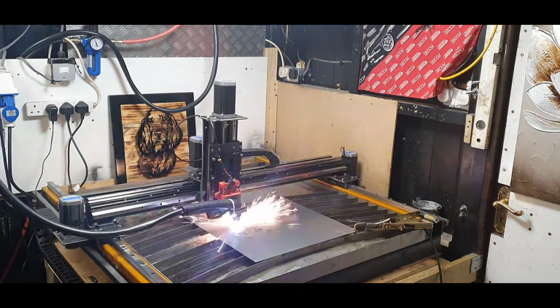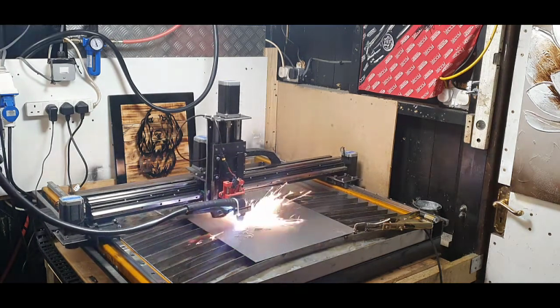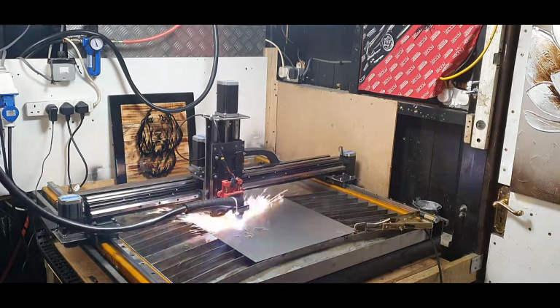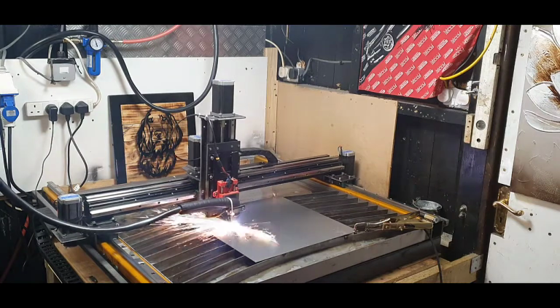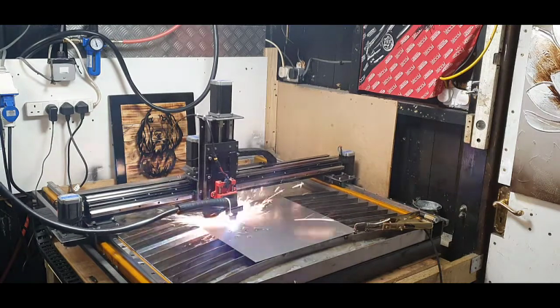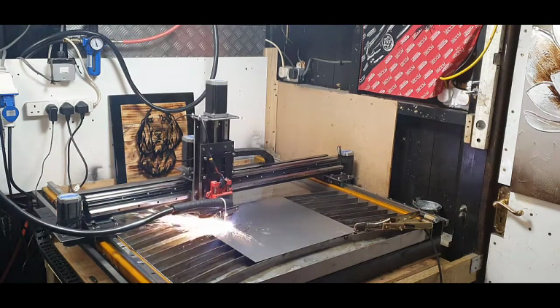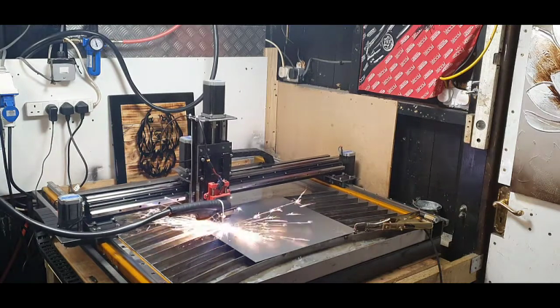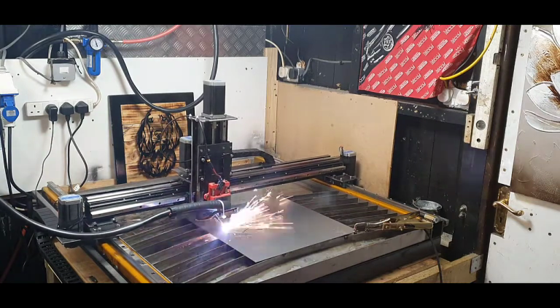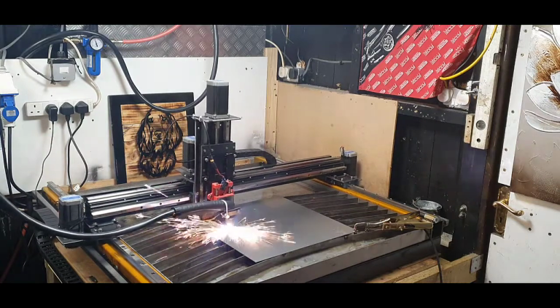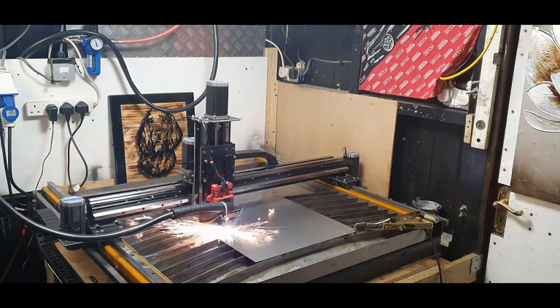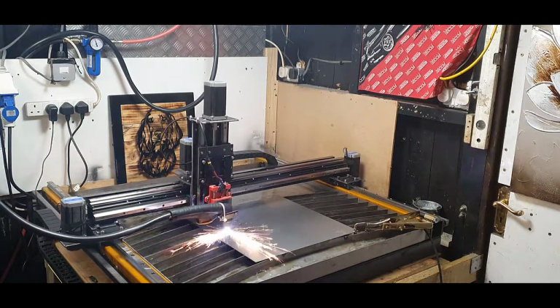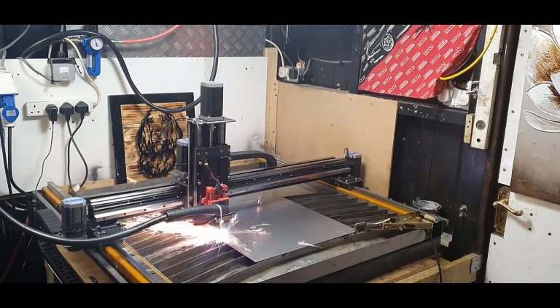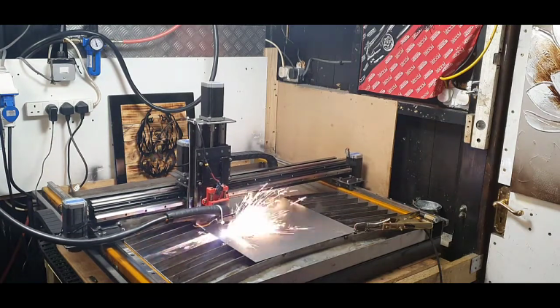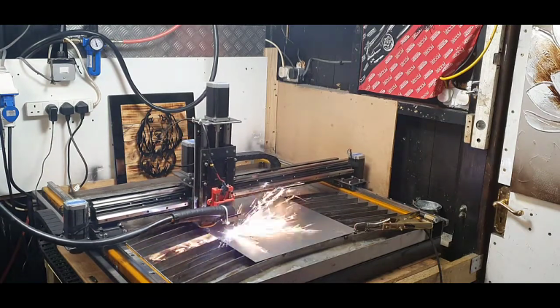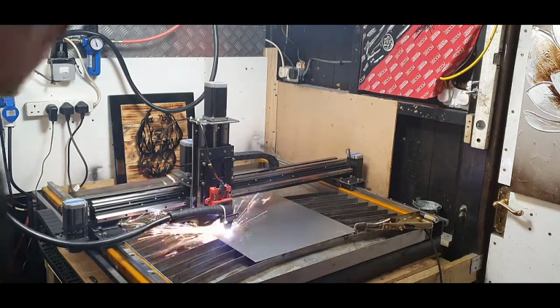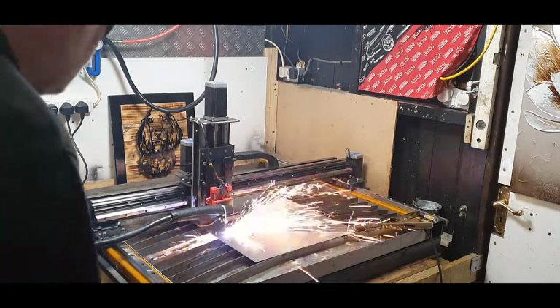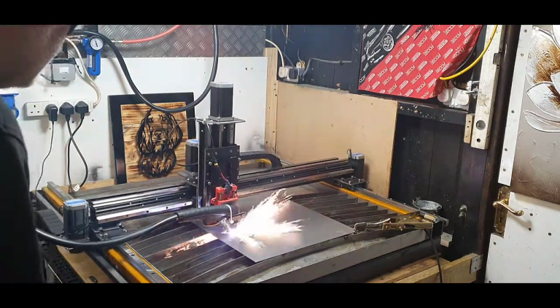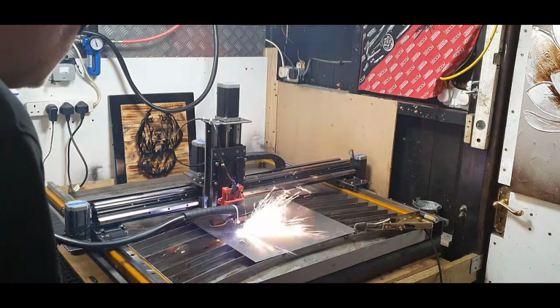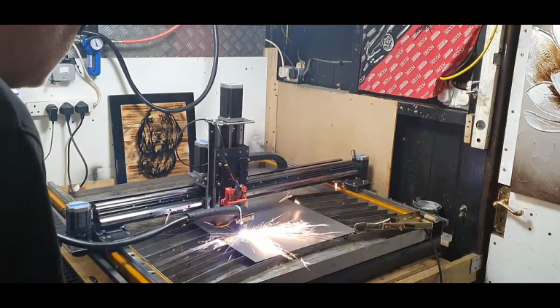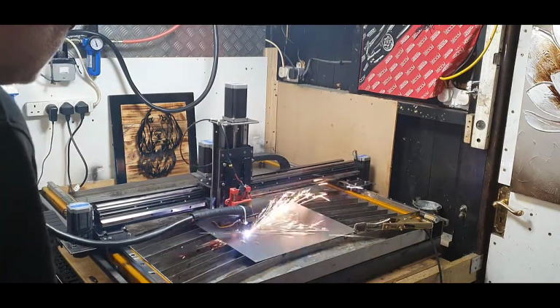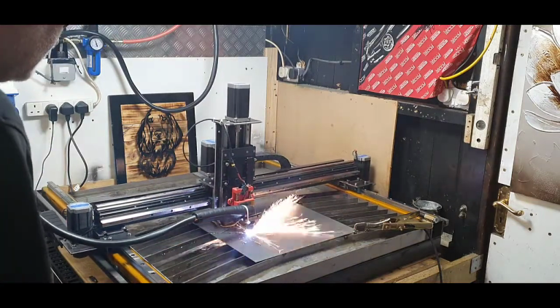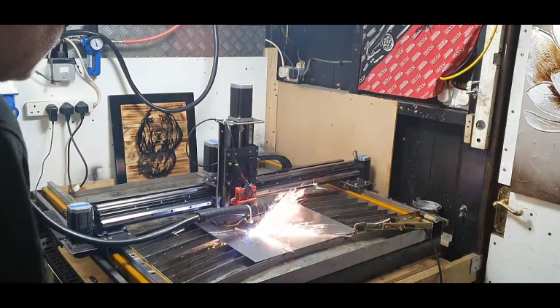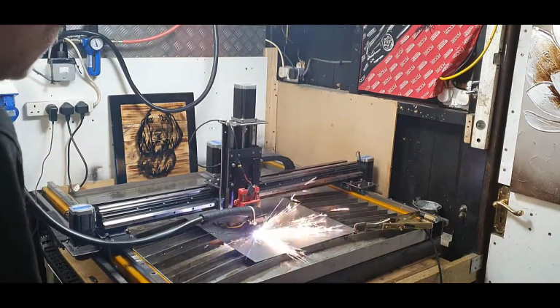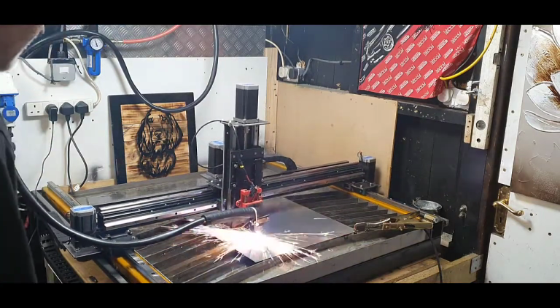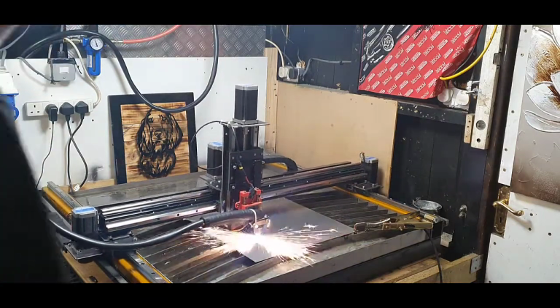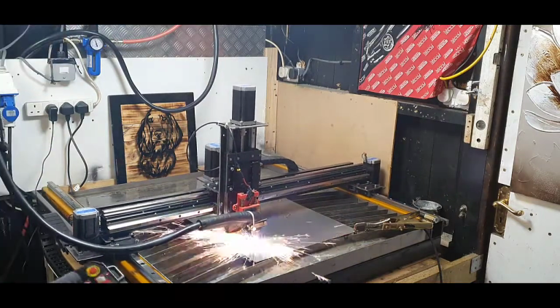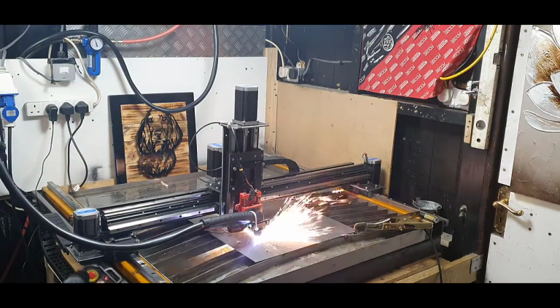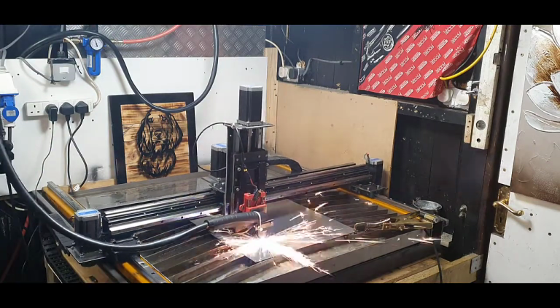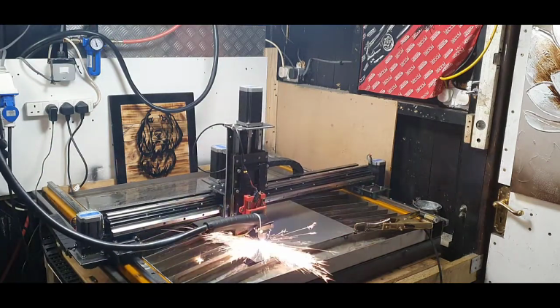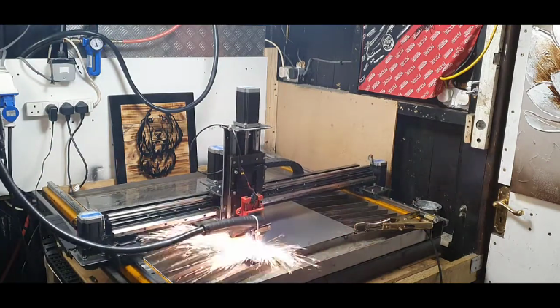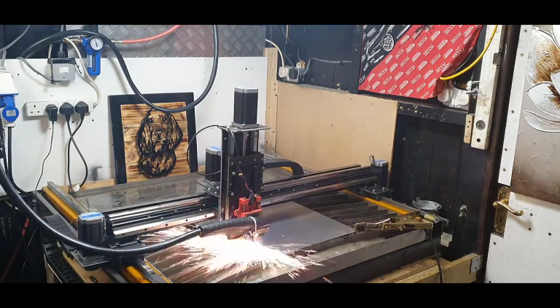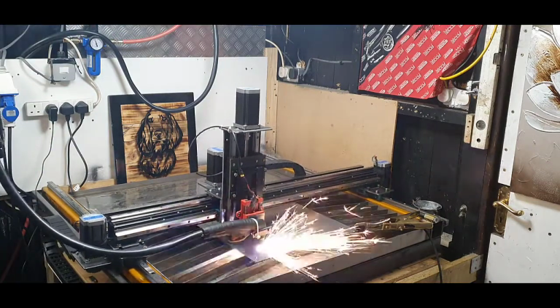The CNC plasma begins cutting the Alsatian dog design.